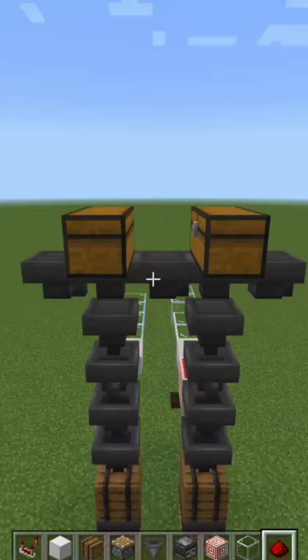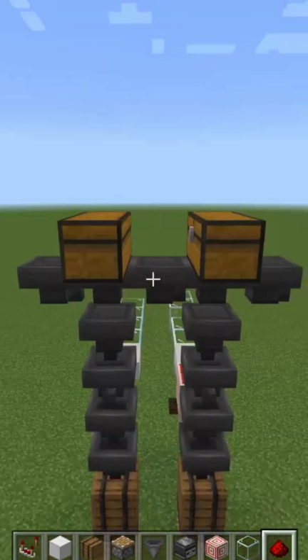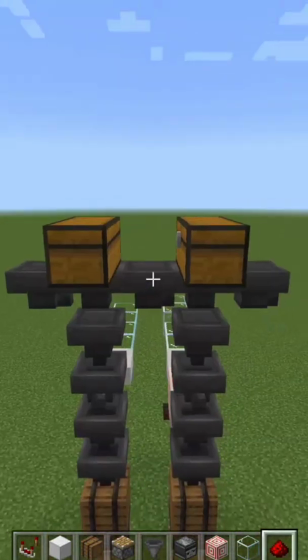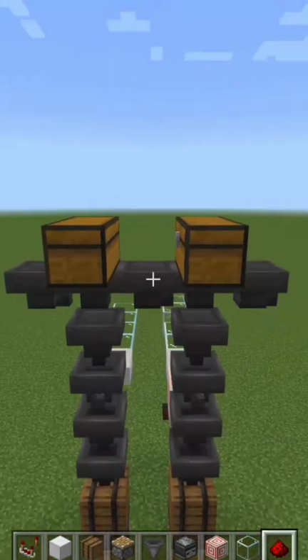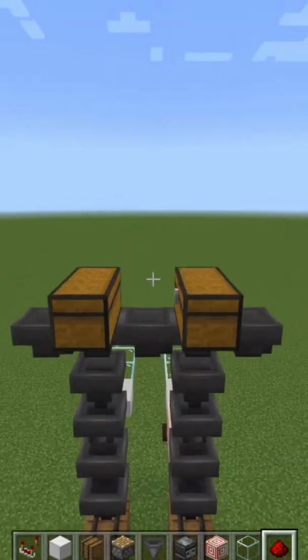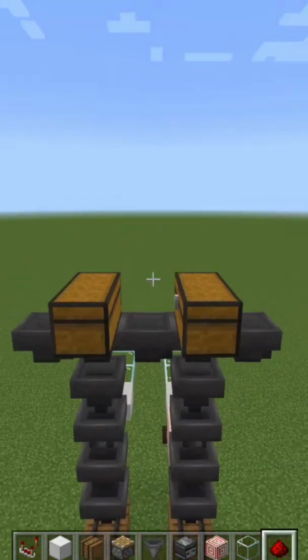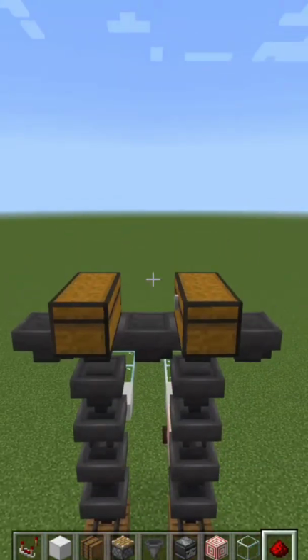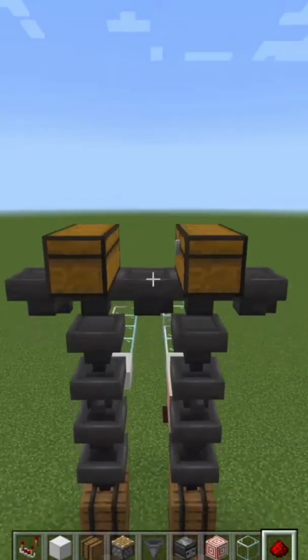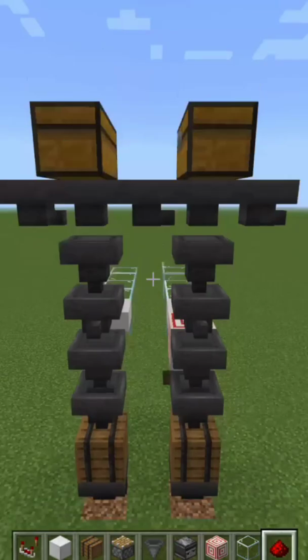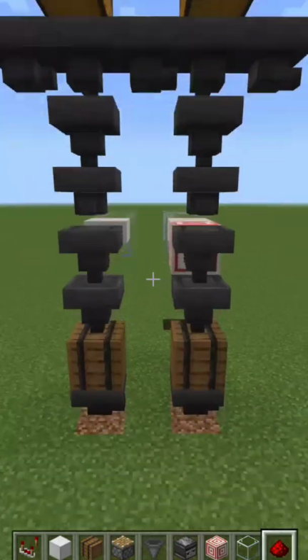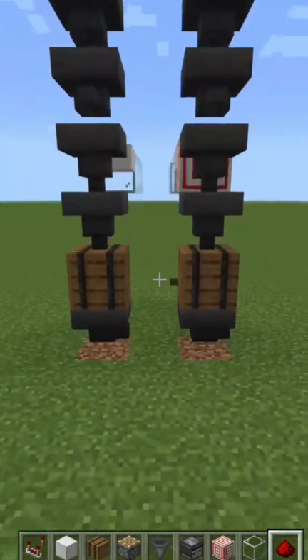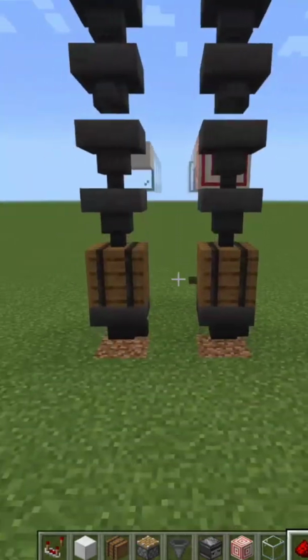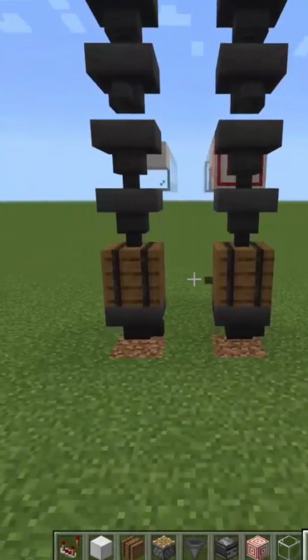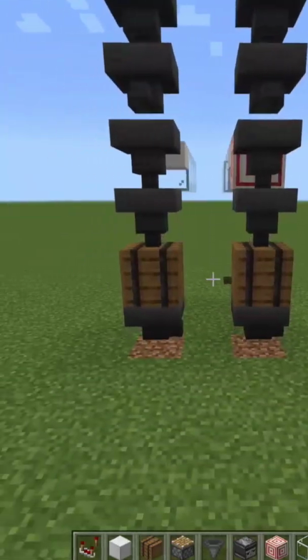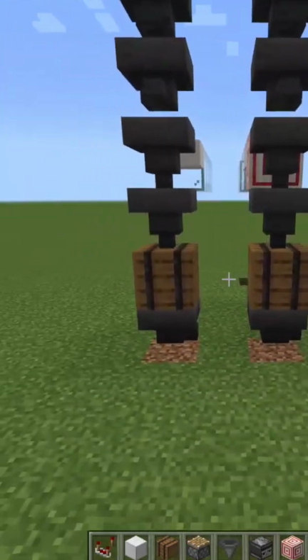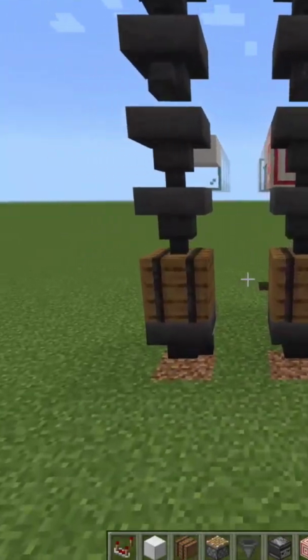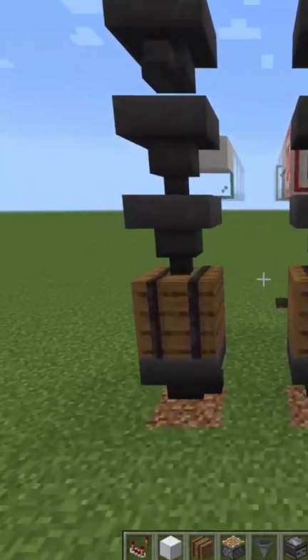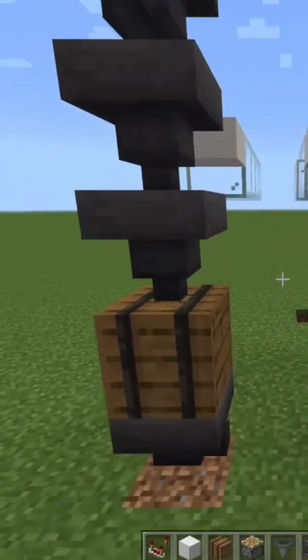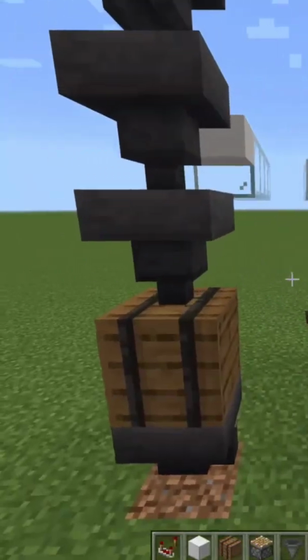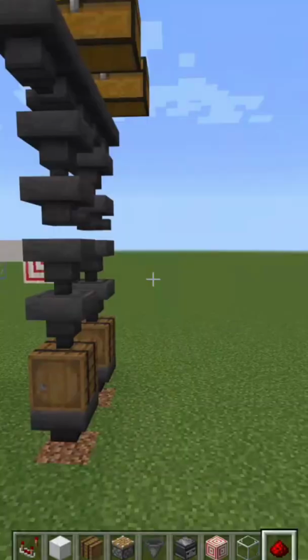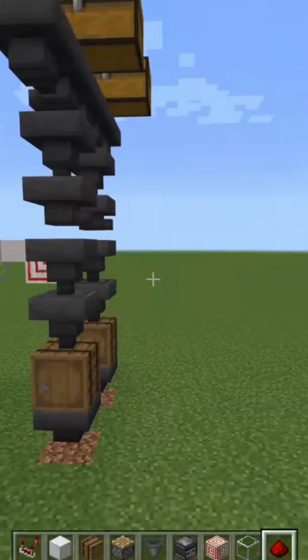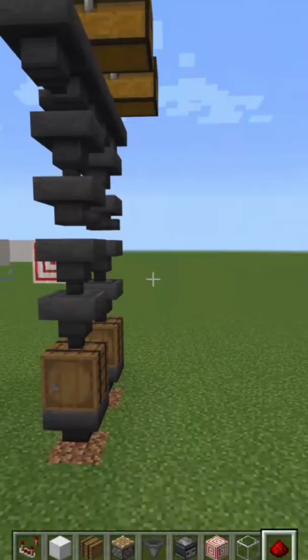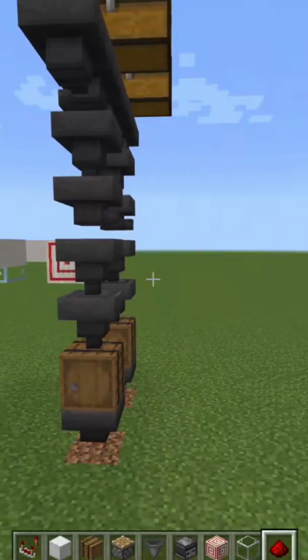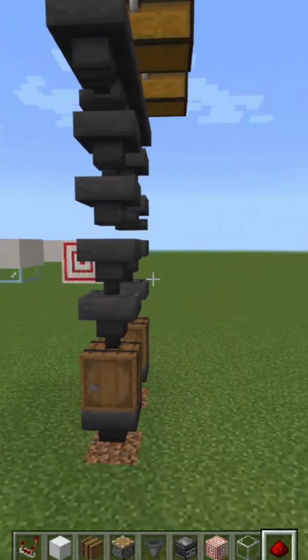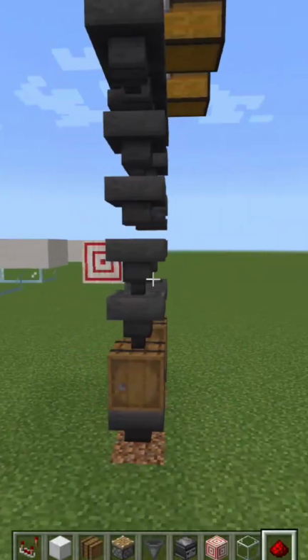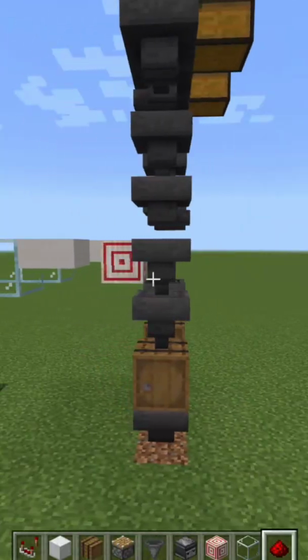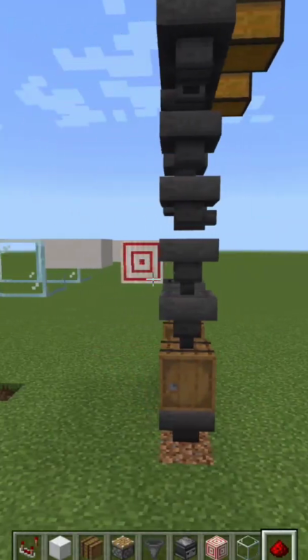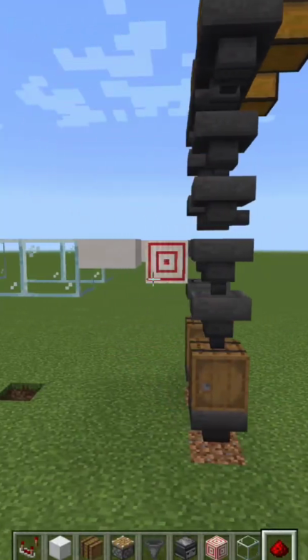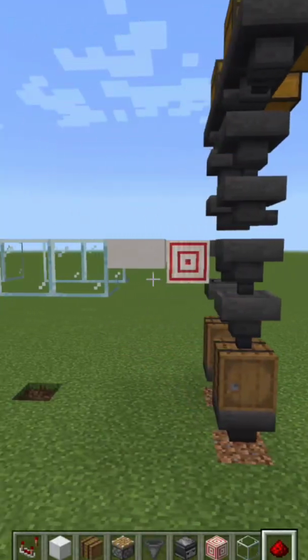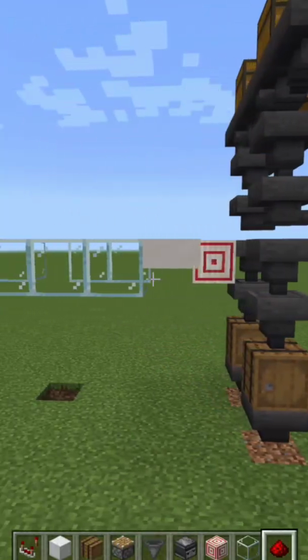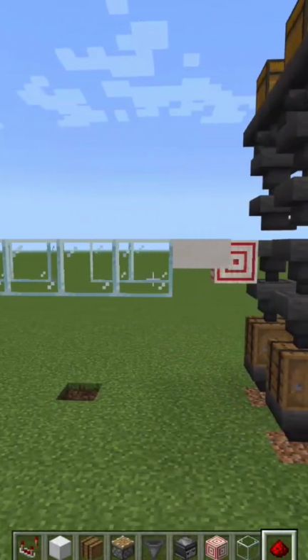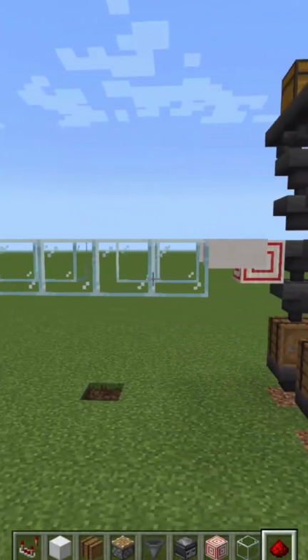Coming out the back of the second hopper above the barrel on the left stack — A stack from here on out — you want an air gap, a slab, then four glass blocks.